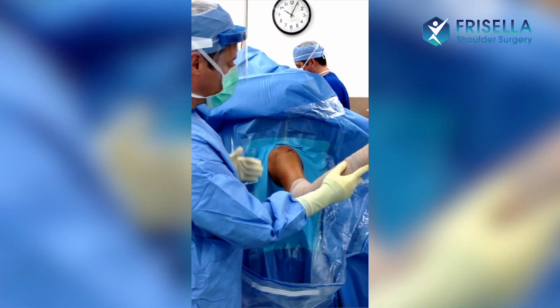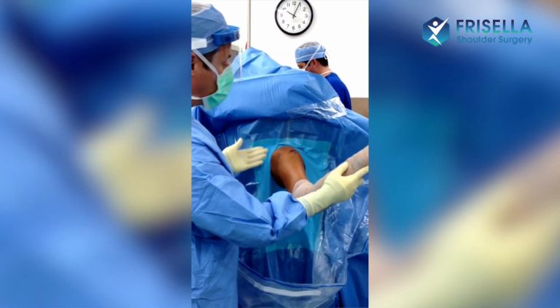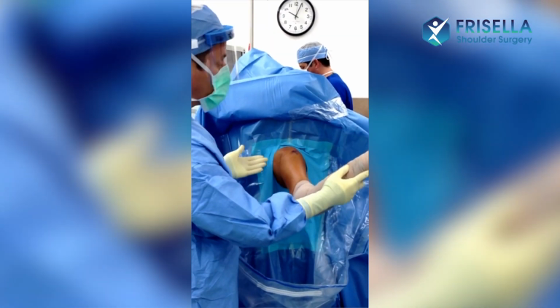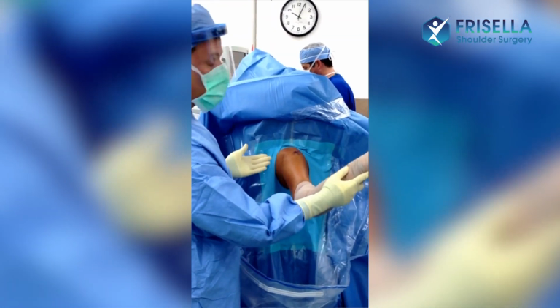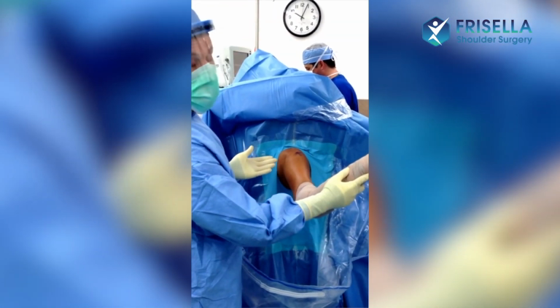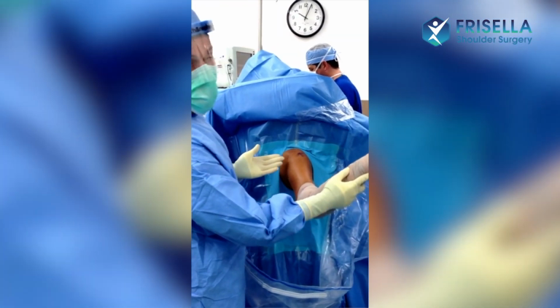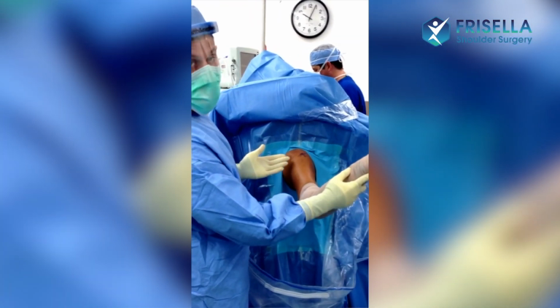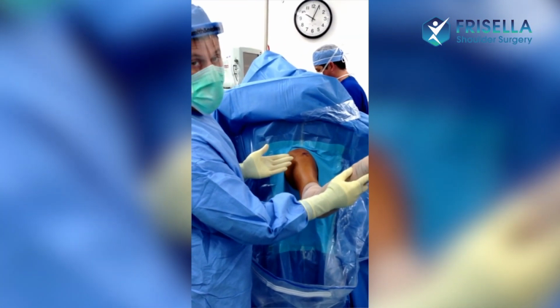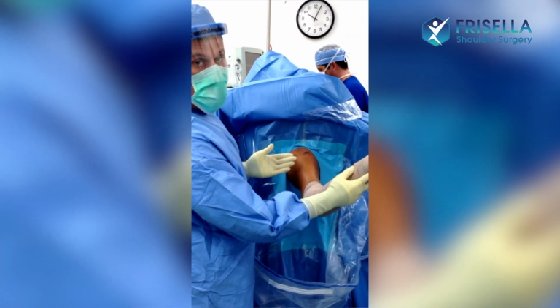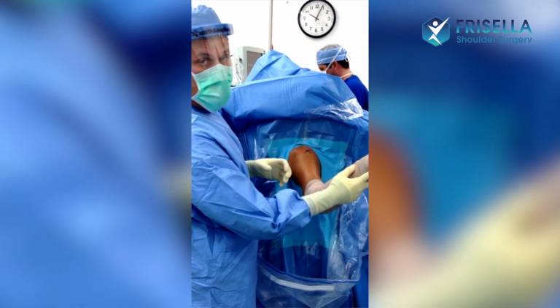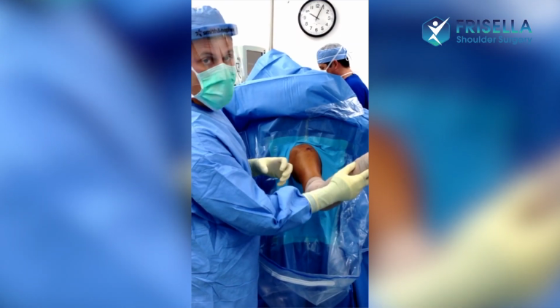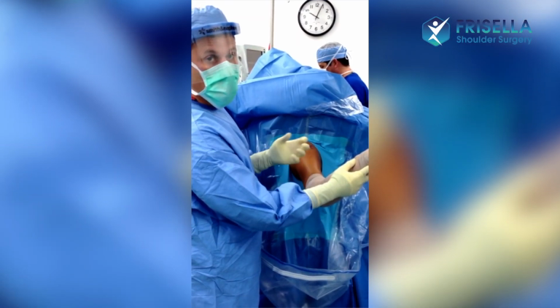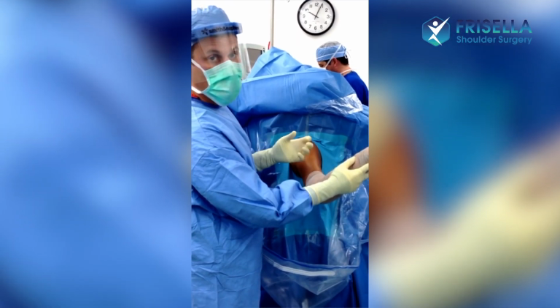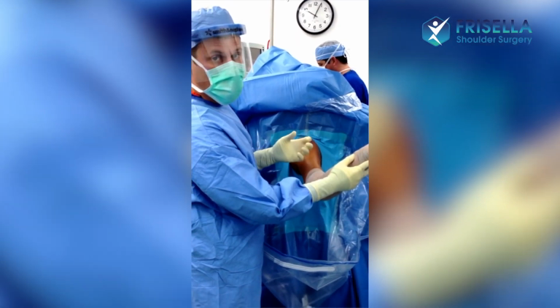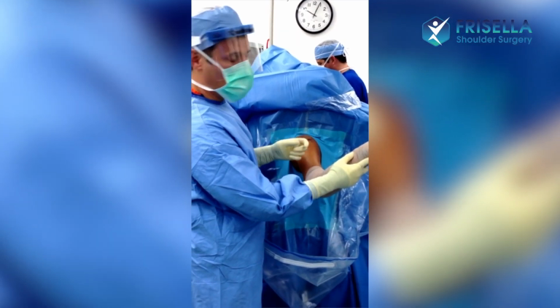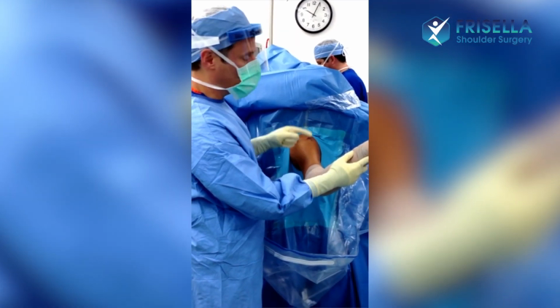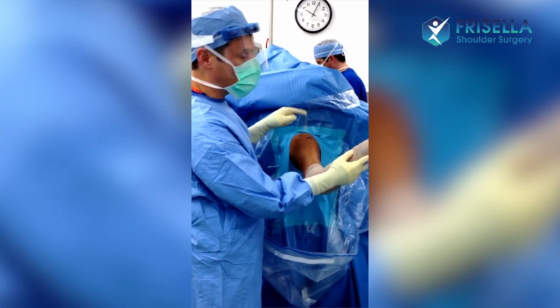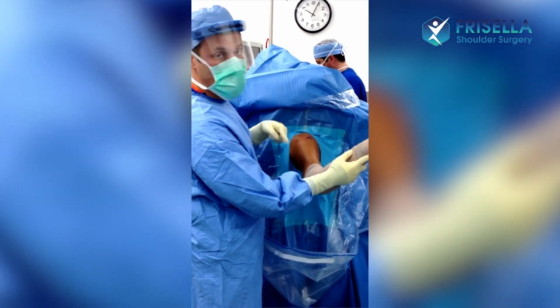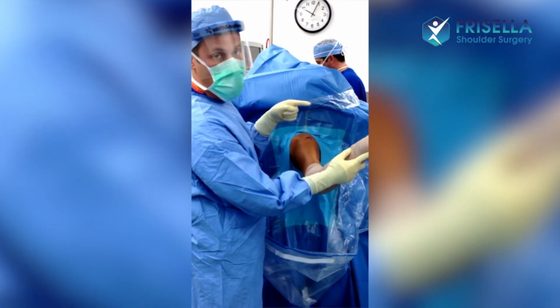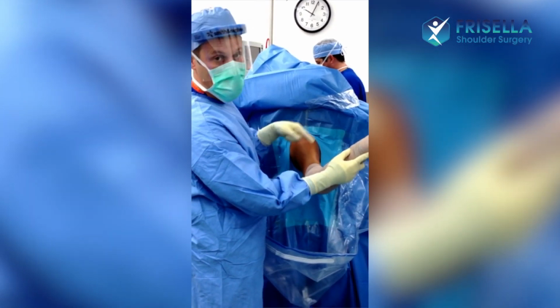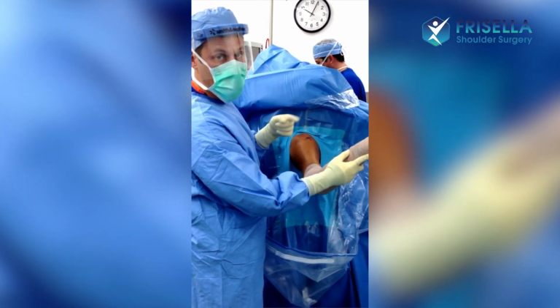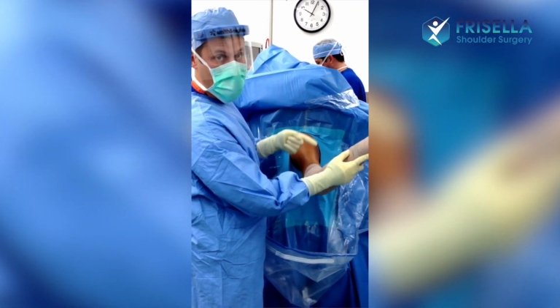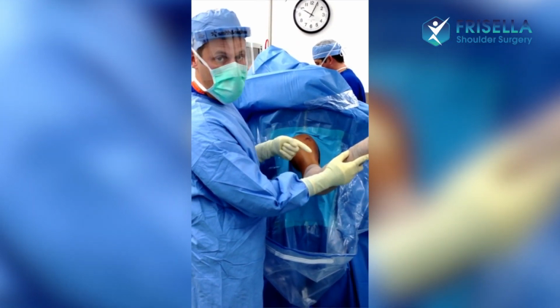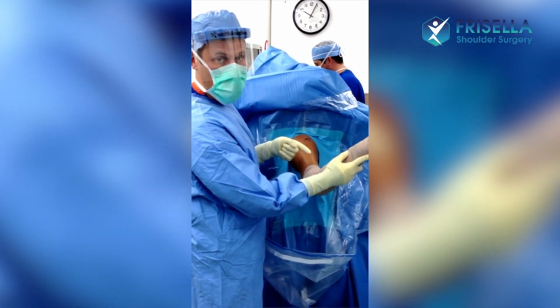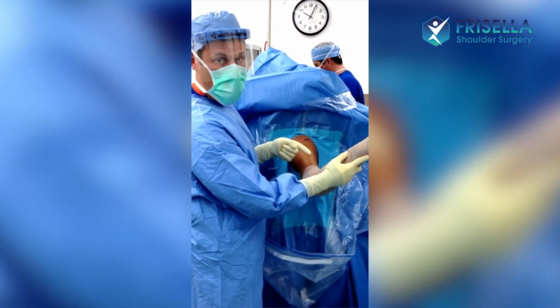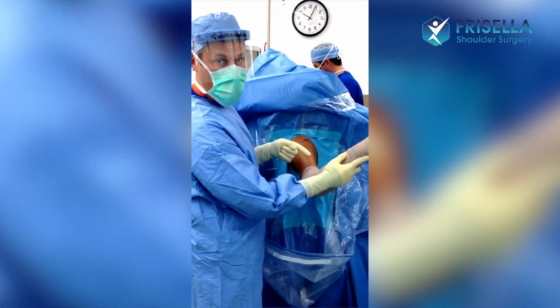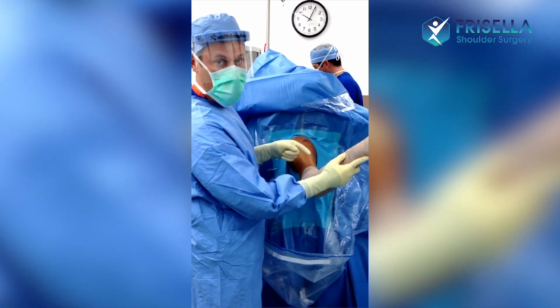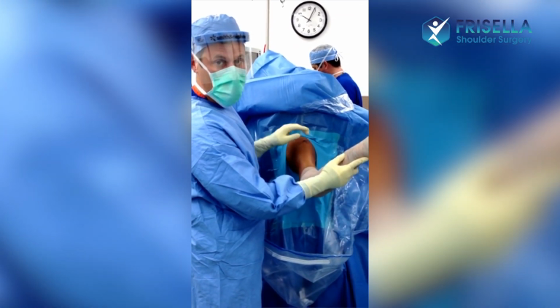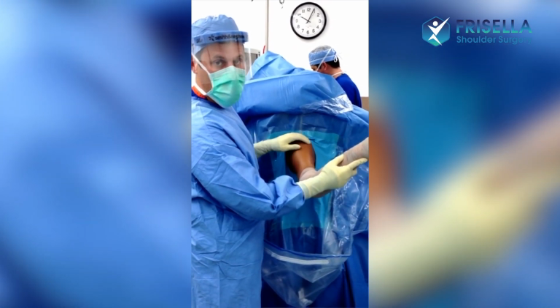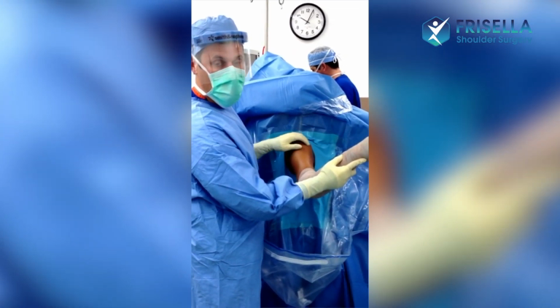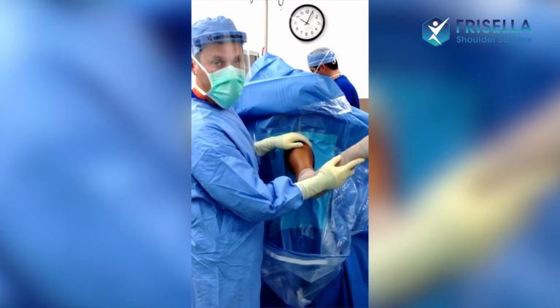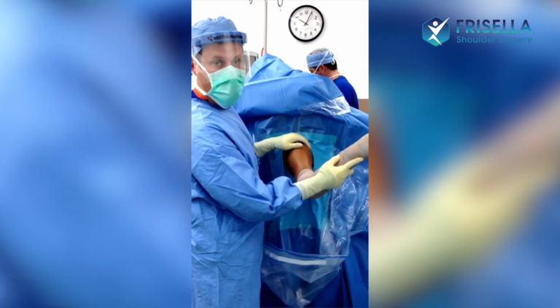Now we'll go inside with the scope and complete that by cleaning it up on the inside of the shoulder. That's it.